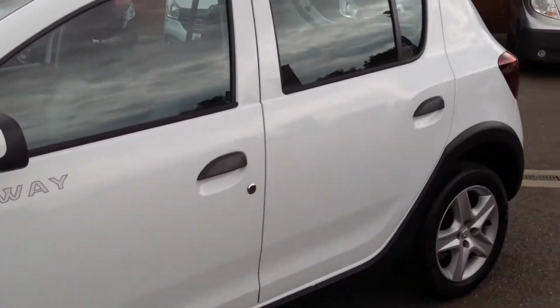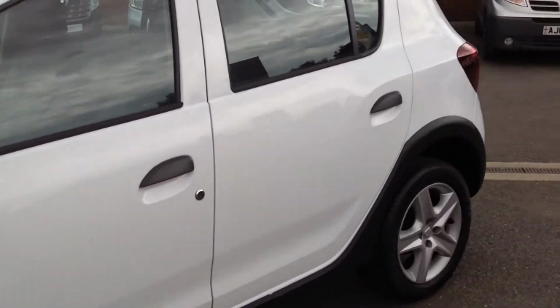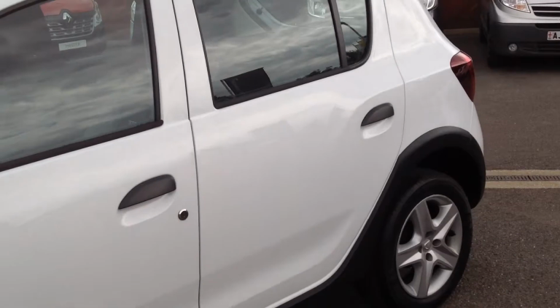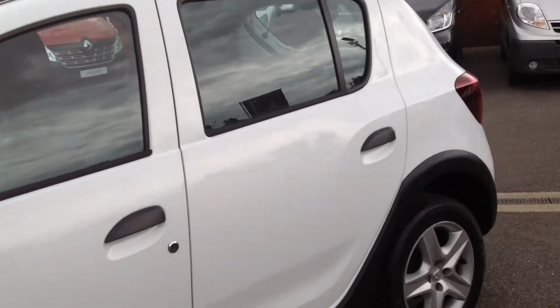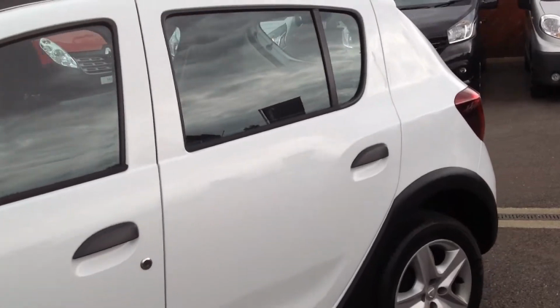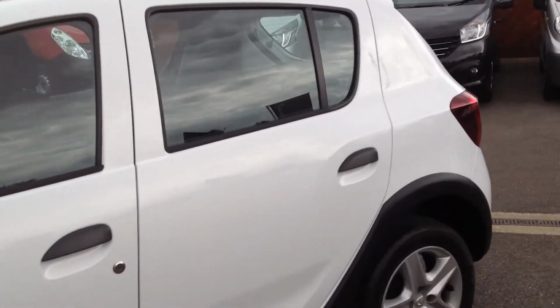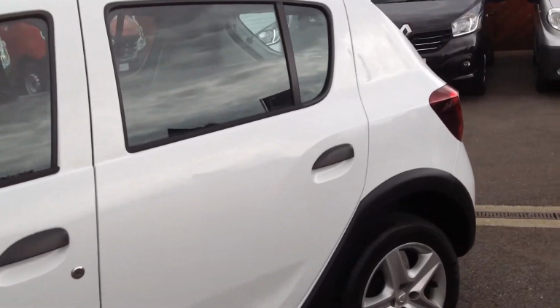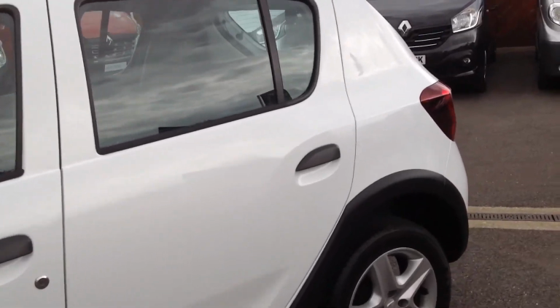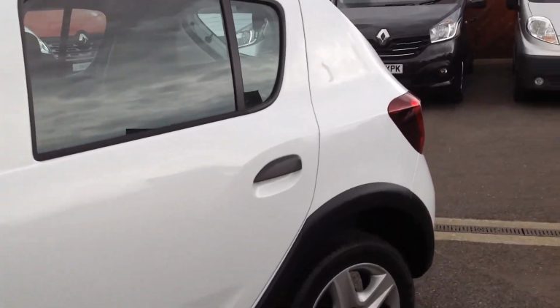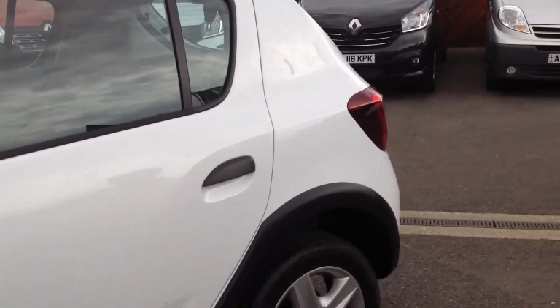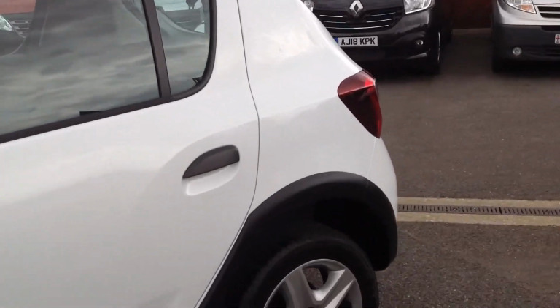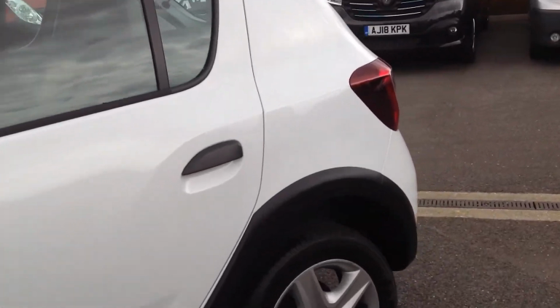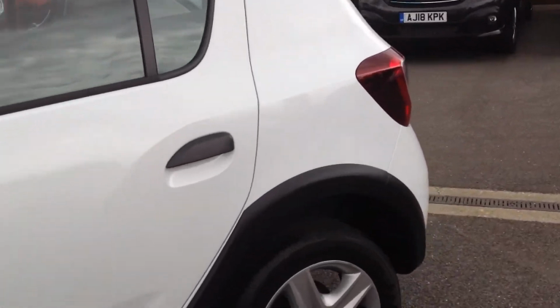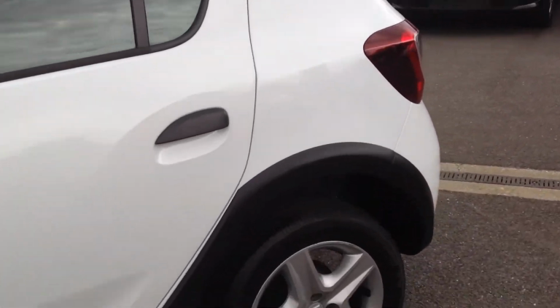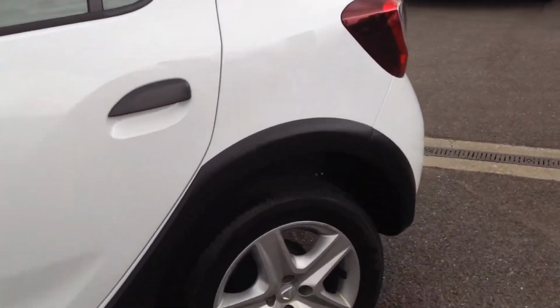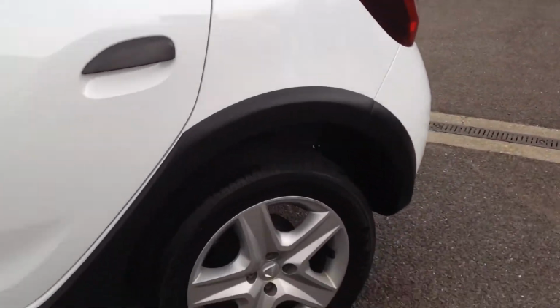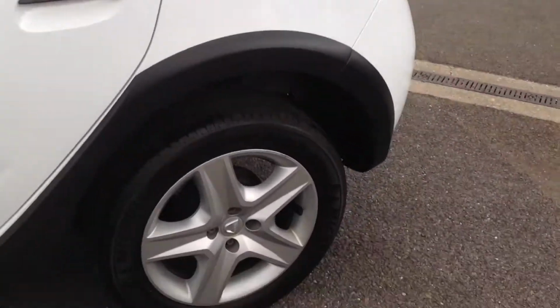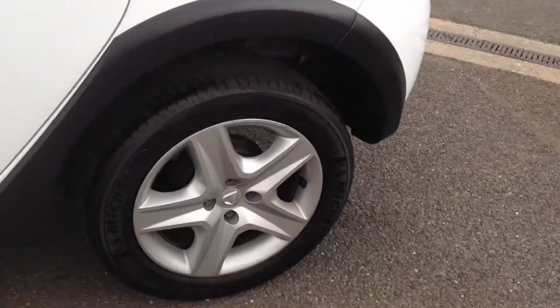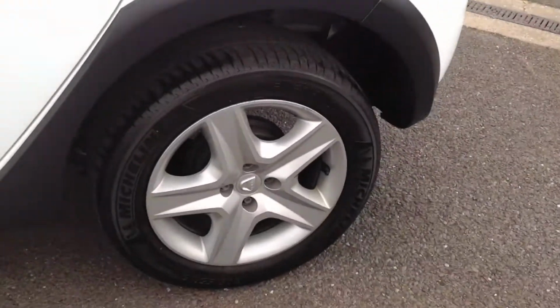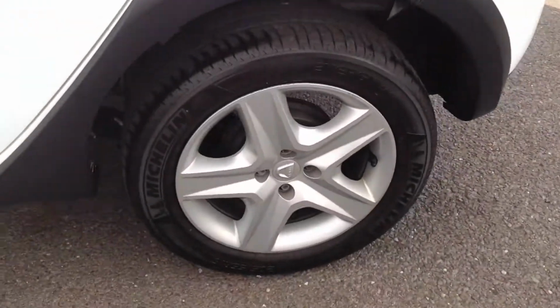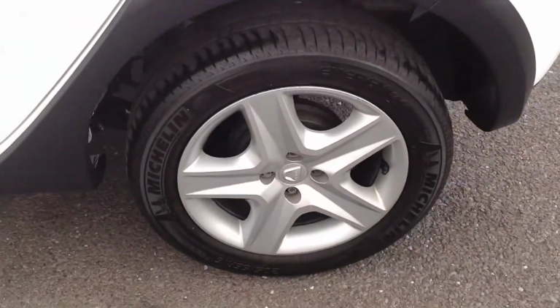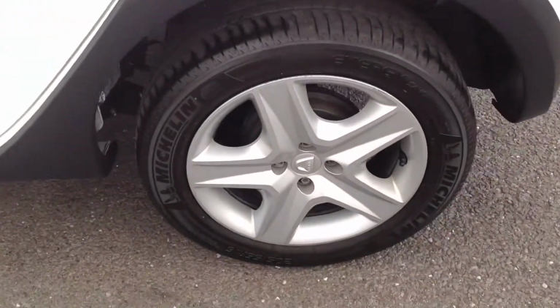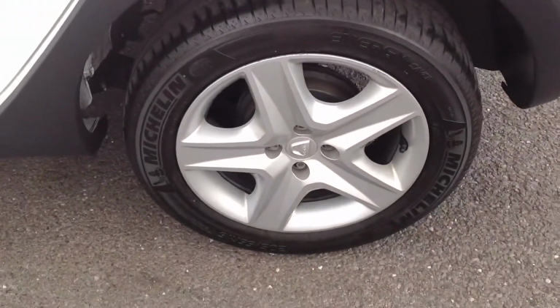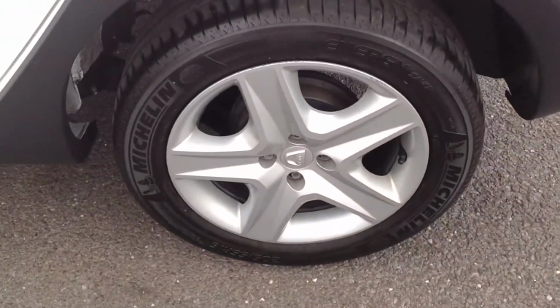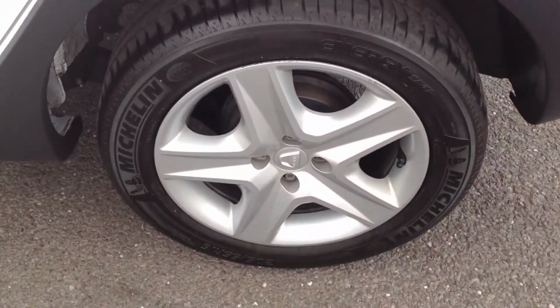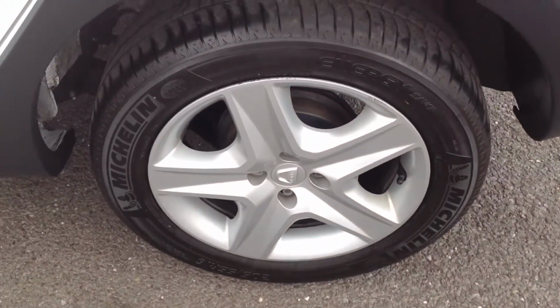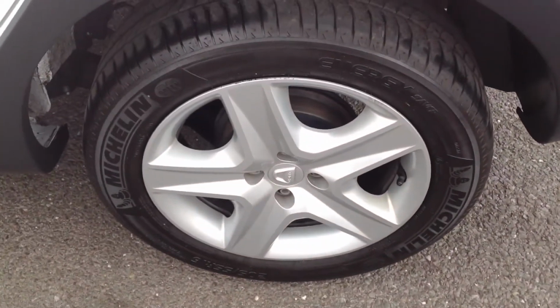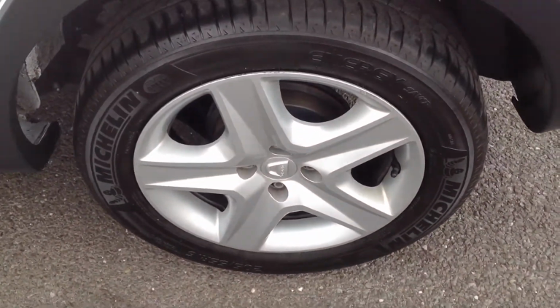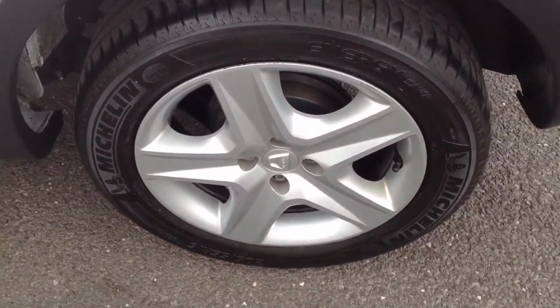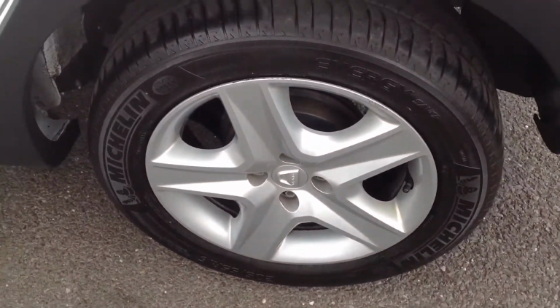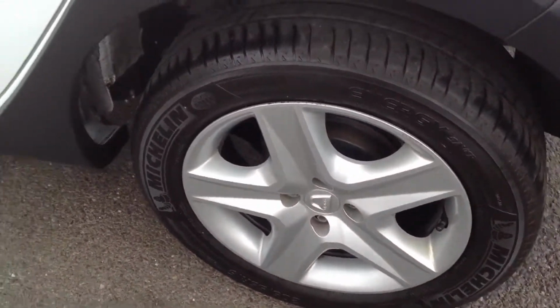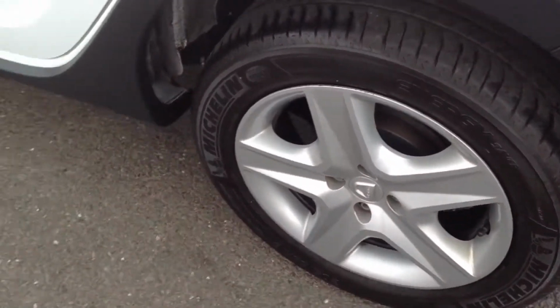Doors are in great condition, no major dings or dents. Both wheels and tyres on the passenger side are immaculate.